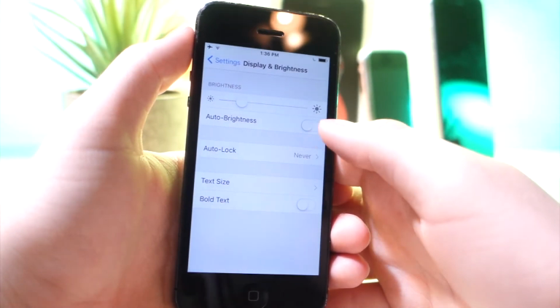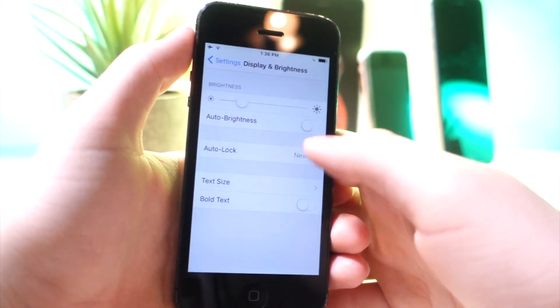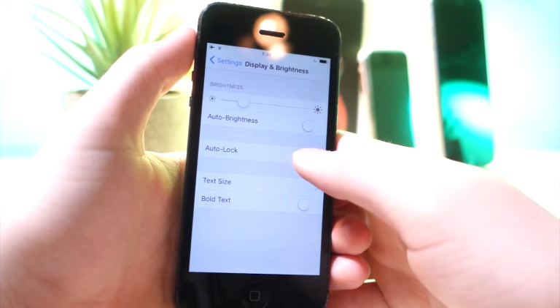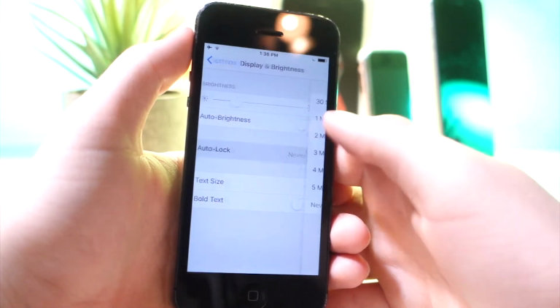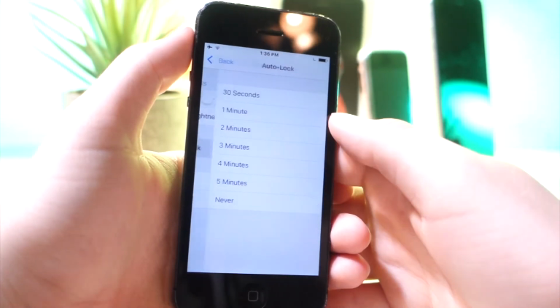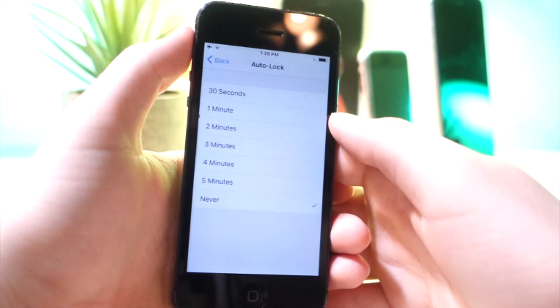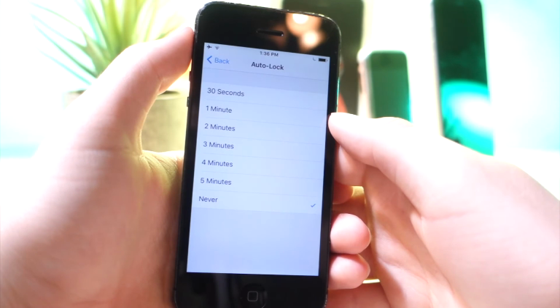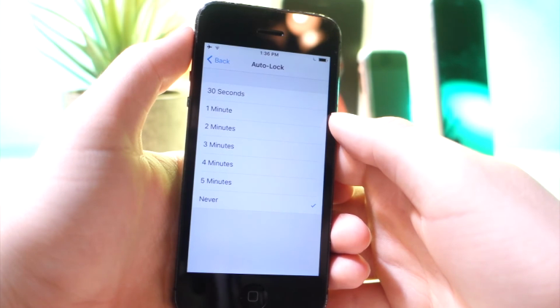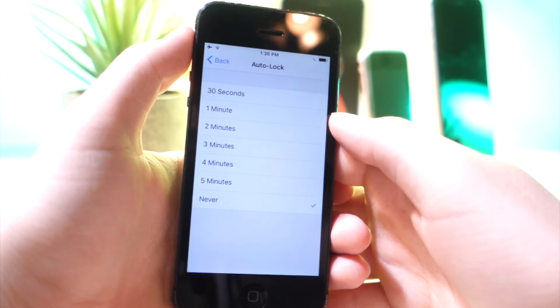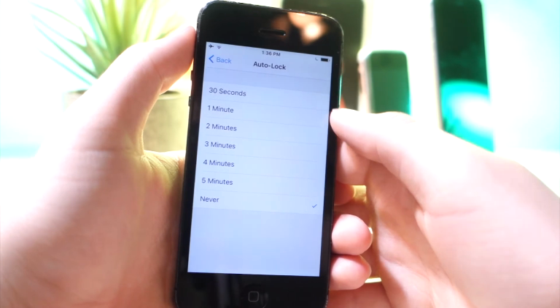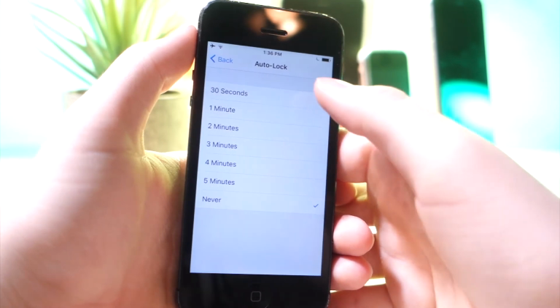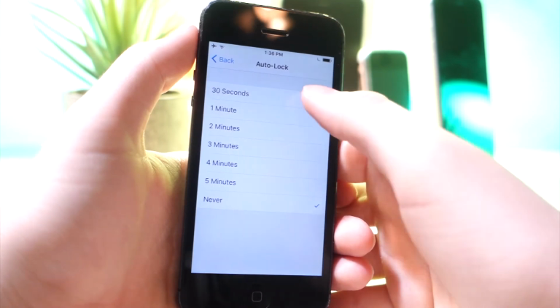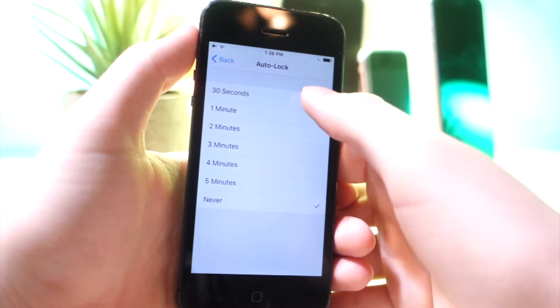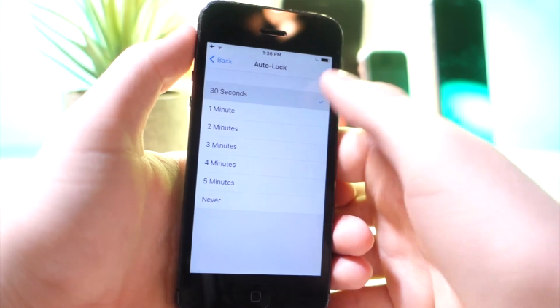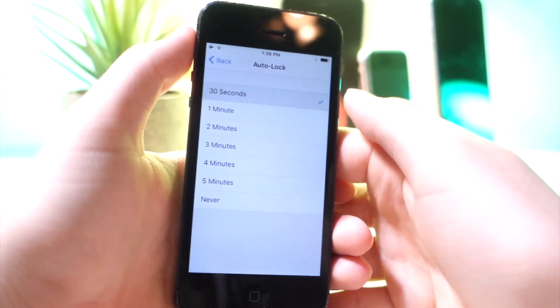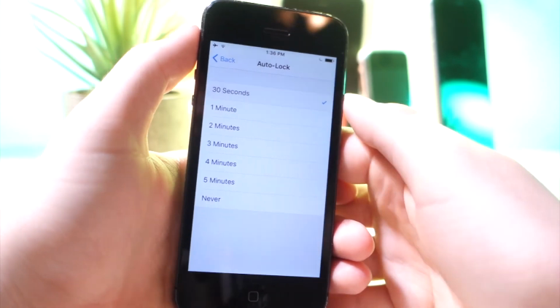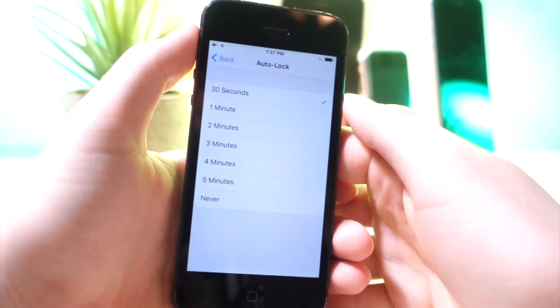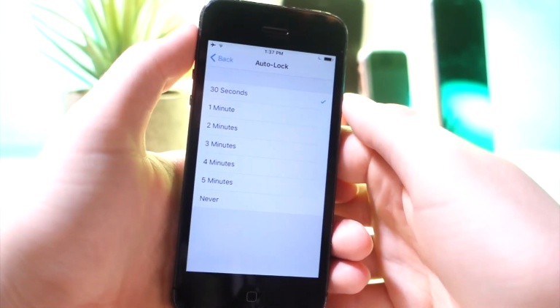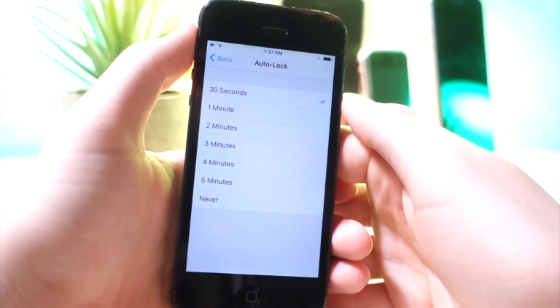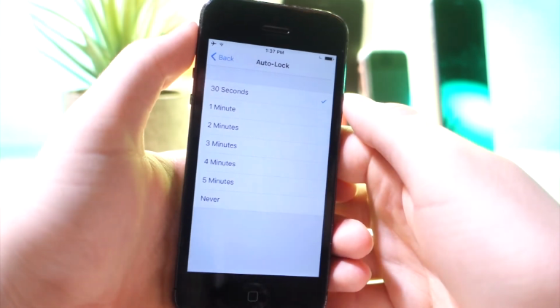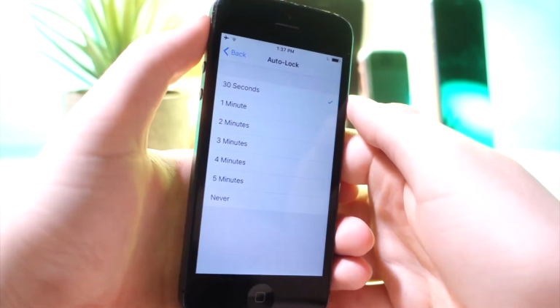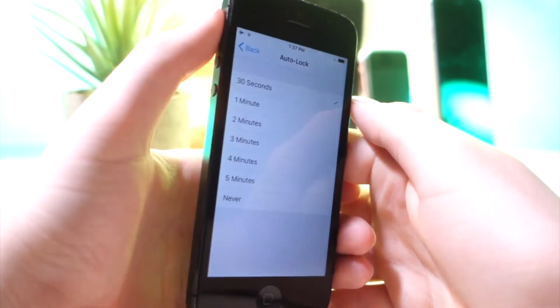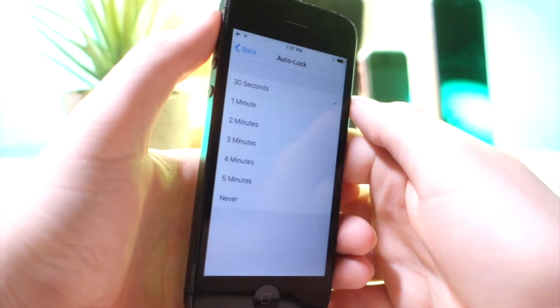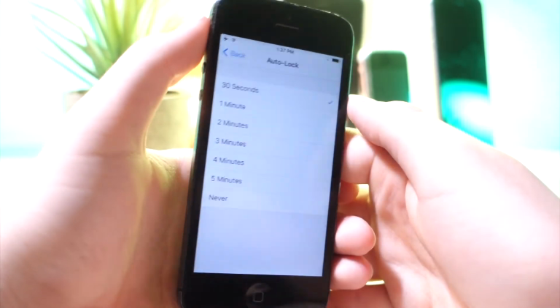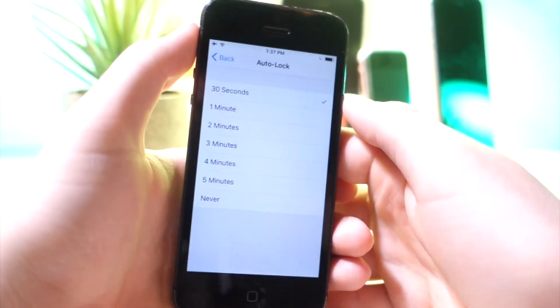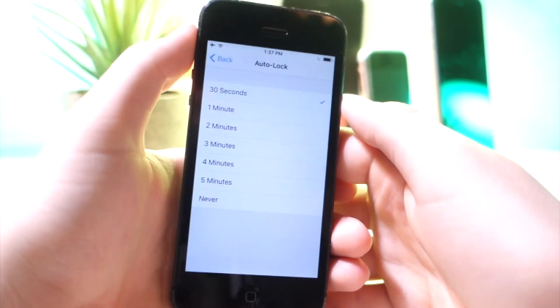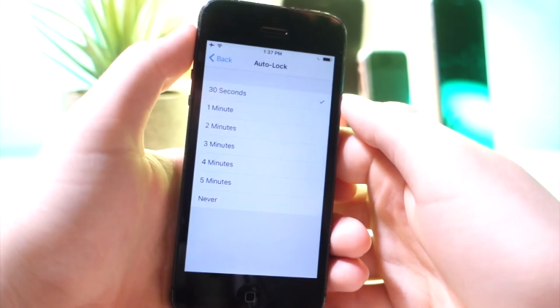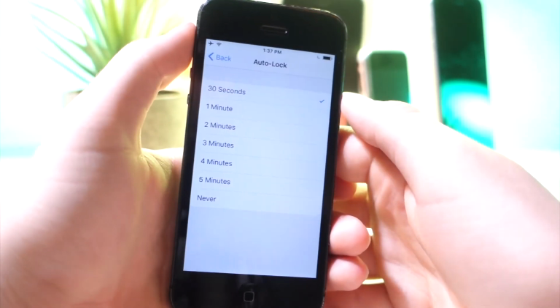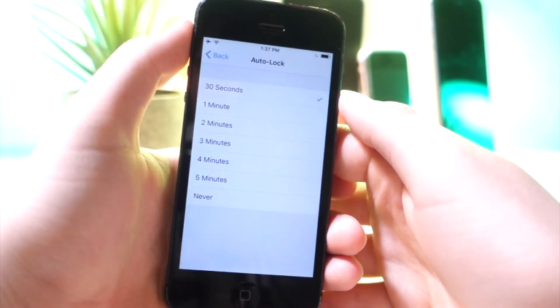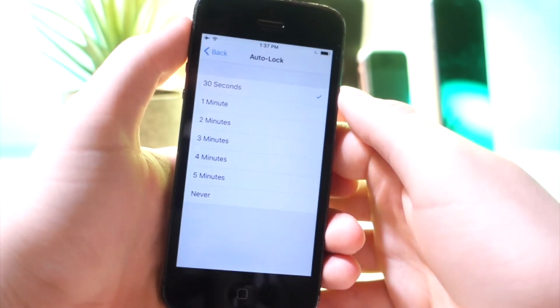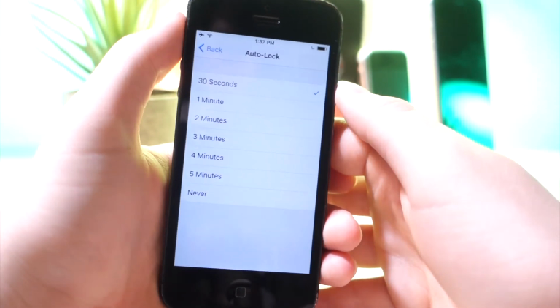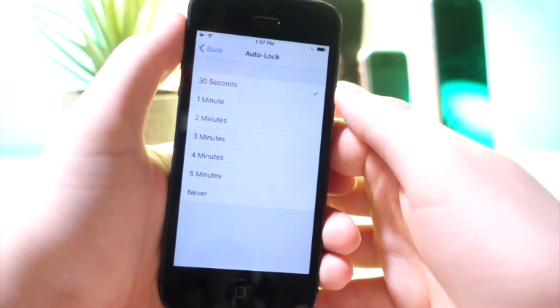This next one: set Auto Lock to 30 seconds so it won't keep your device screen on for more than 30 seconds.